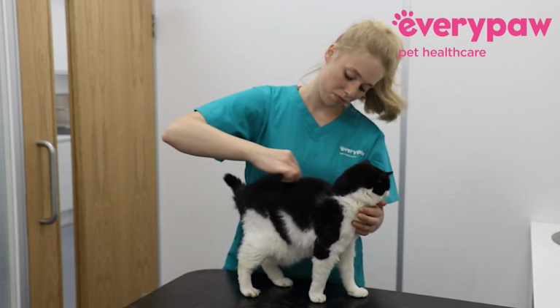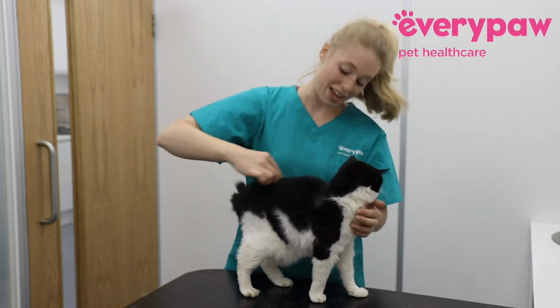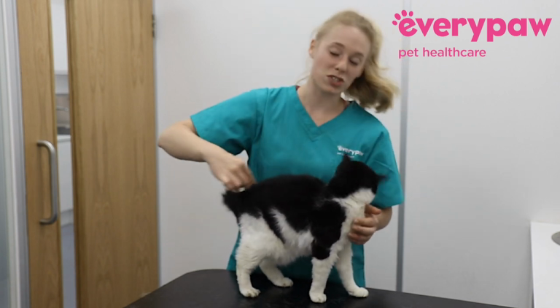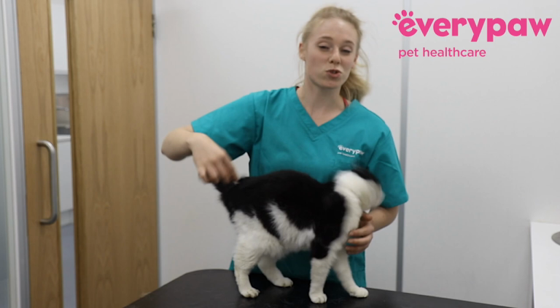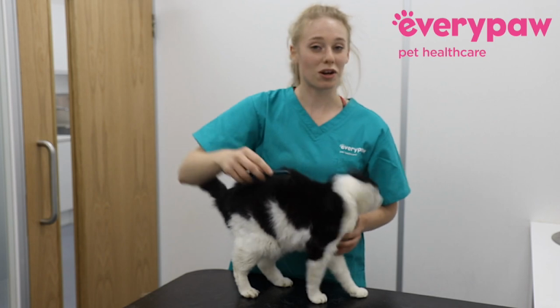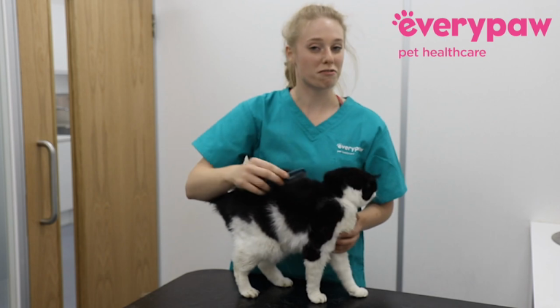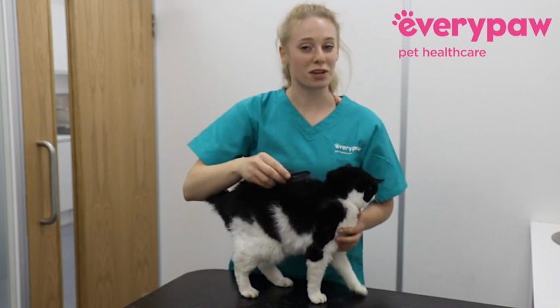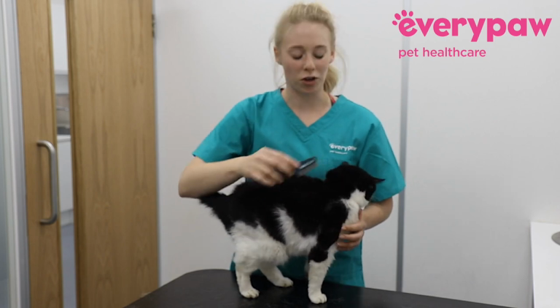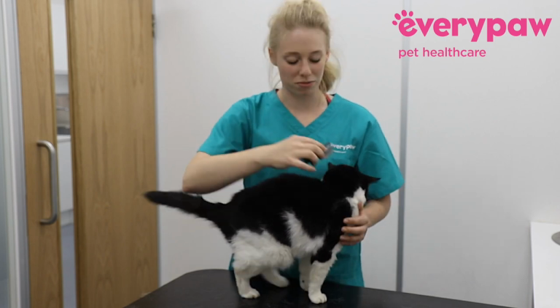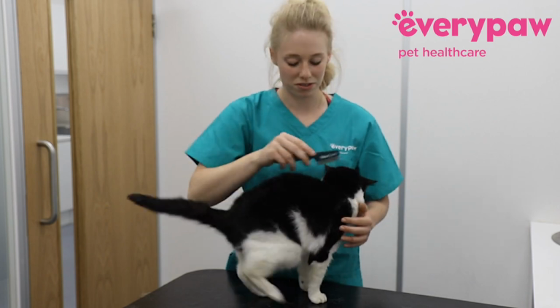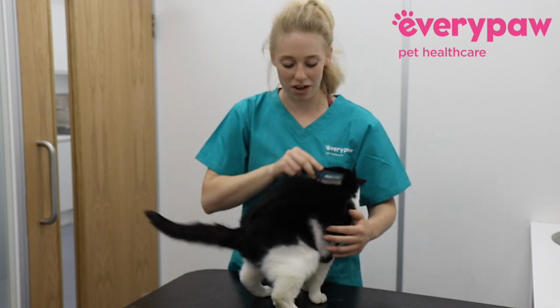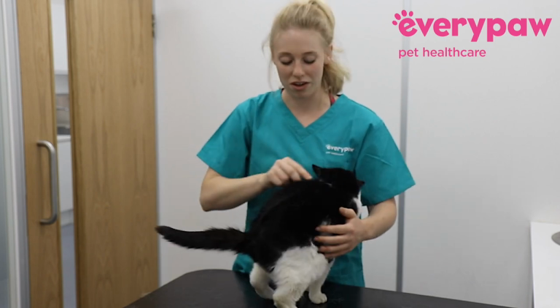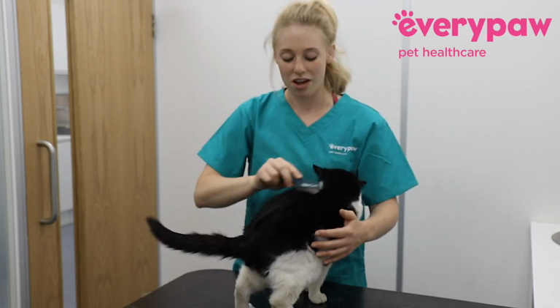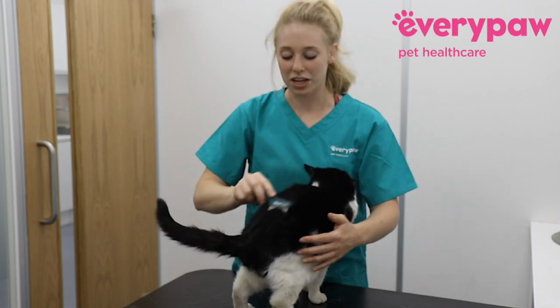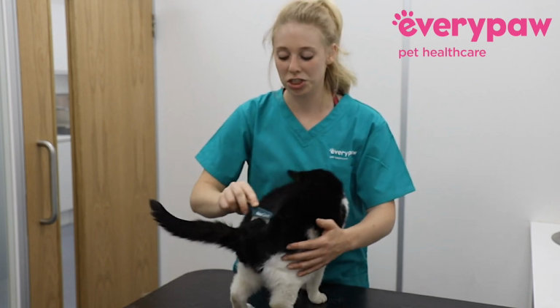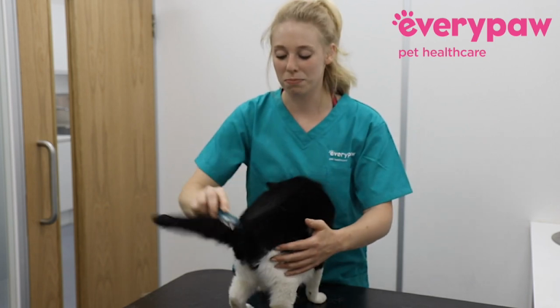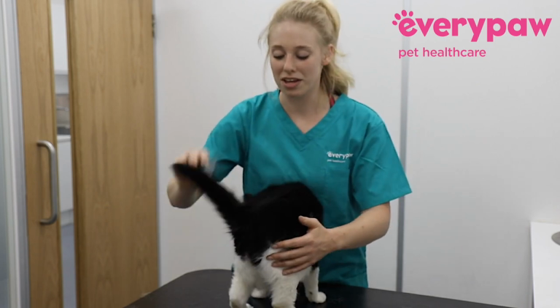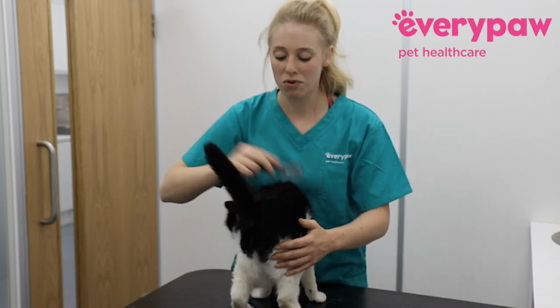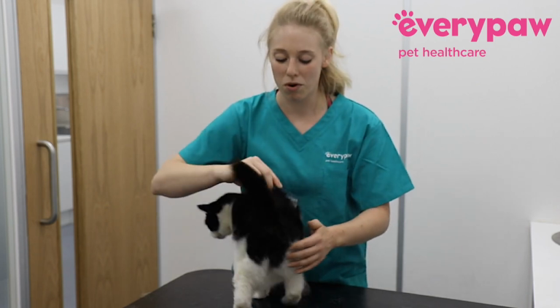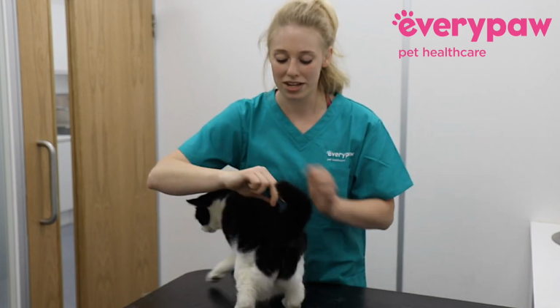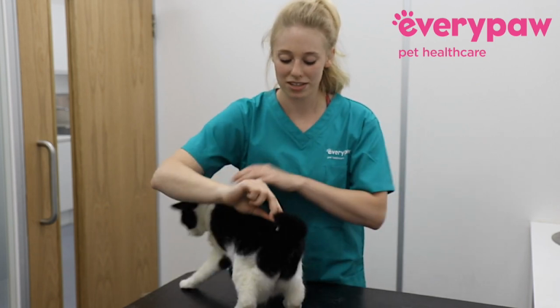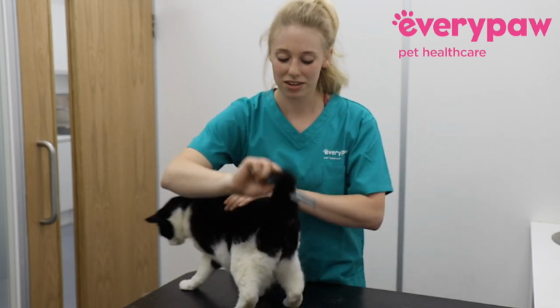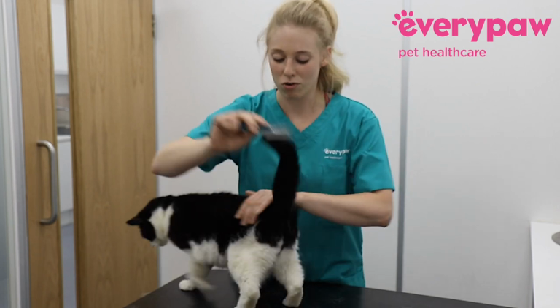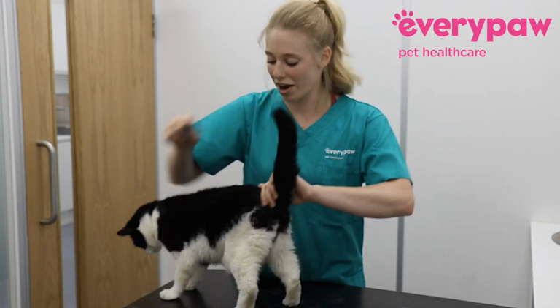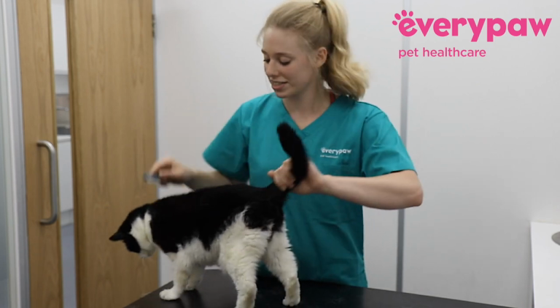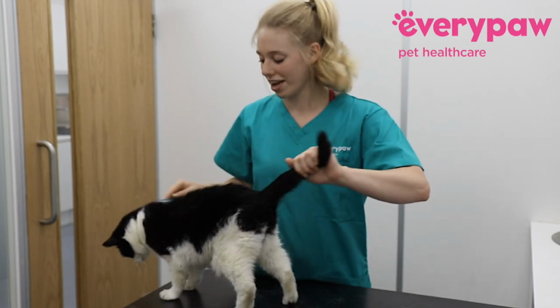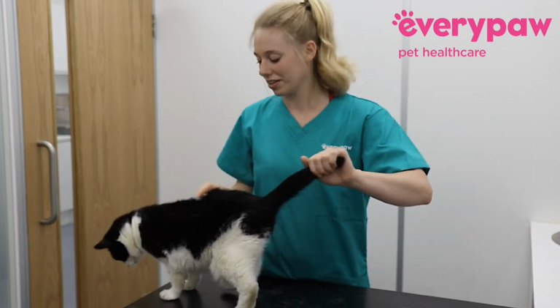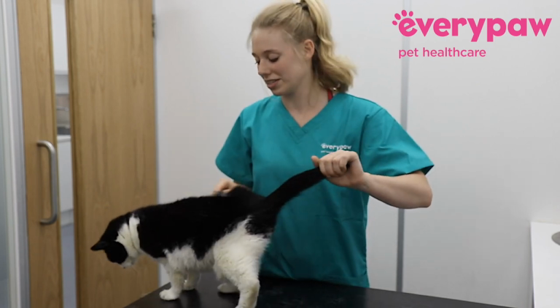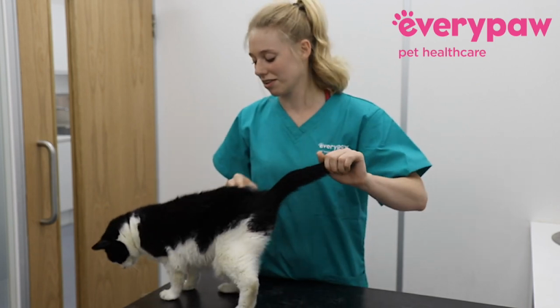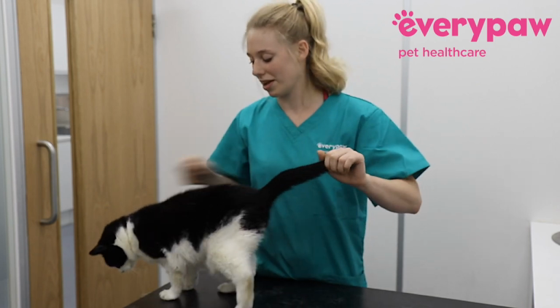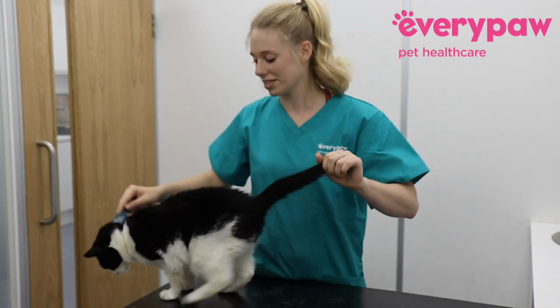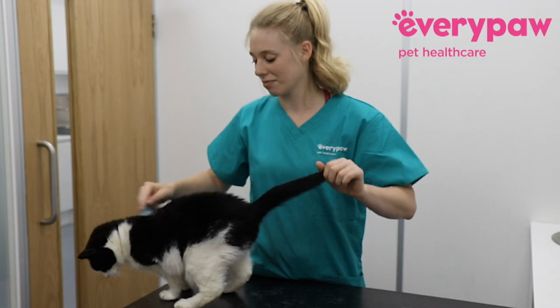Cats also love to be groomed, so they should be quite alright with having this done, bless them.